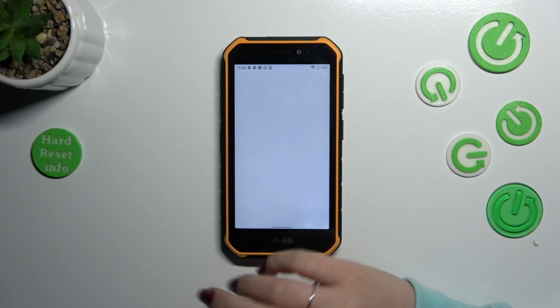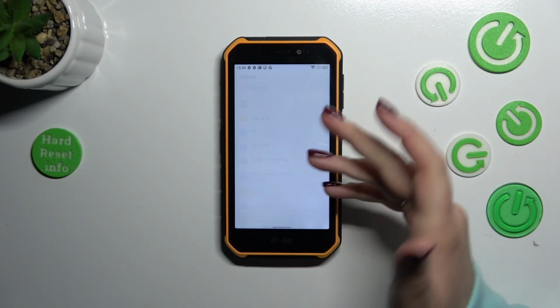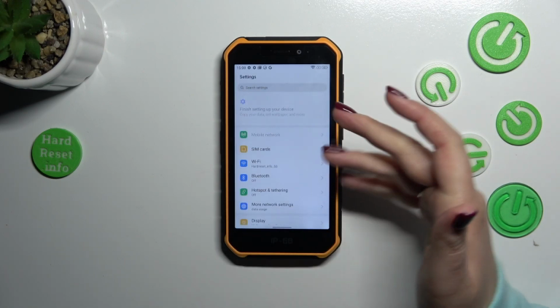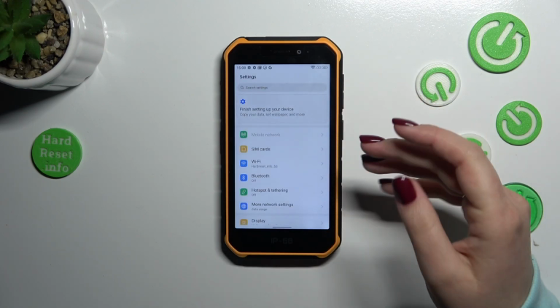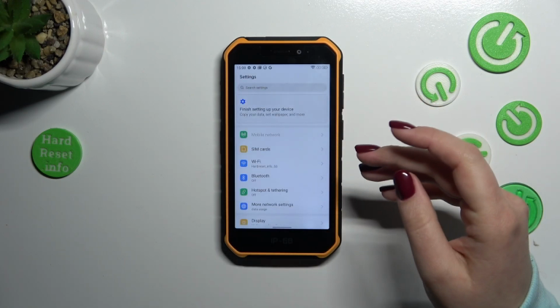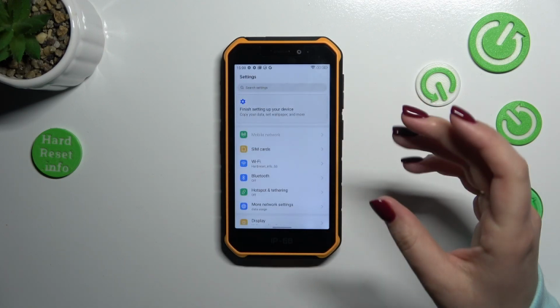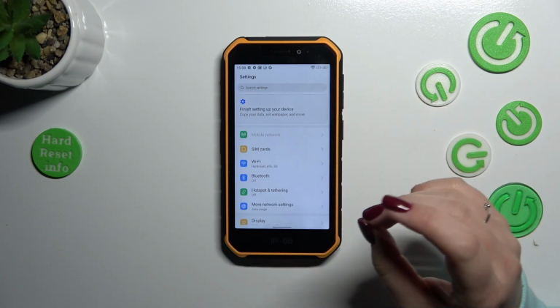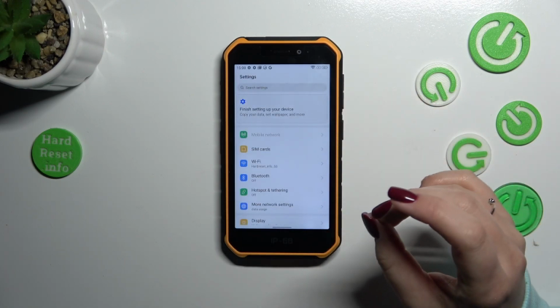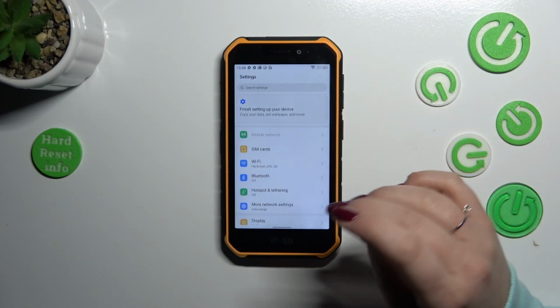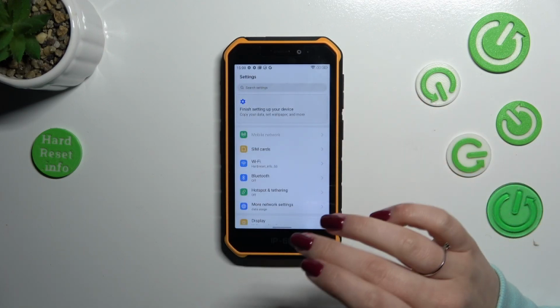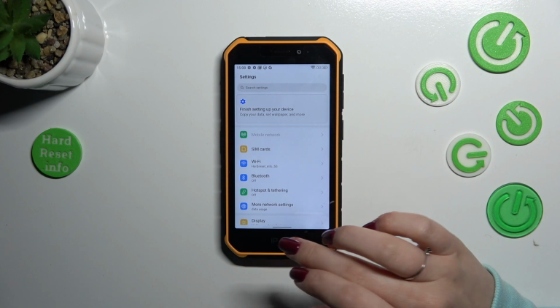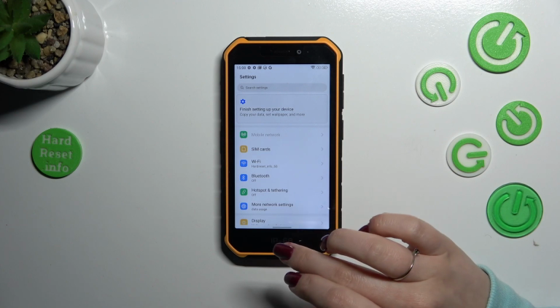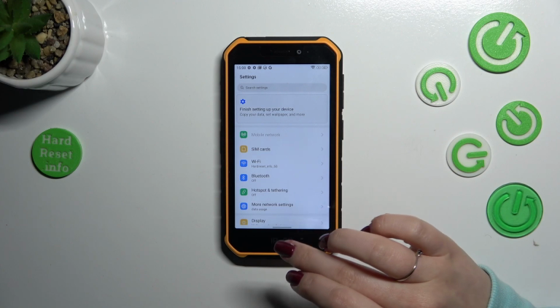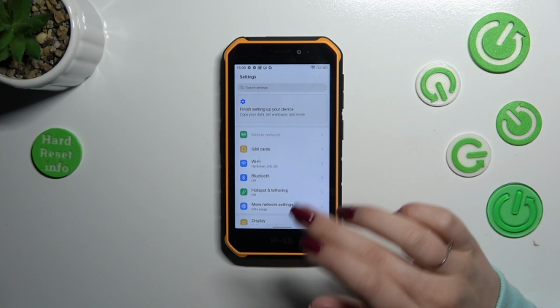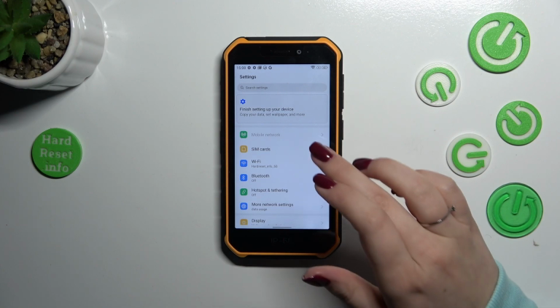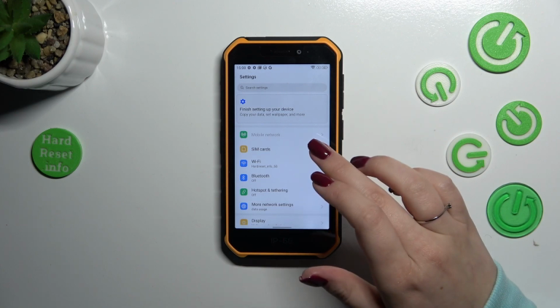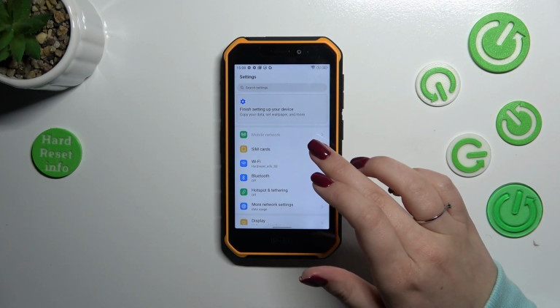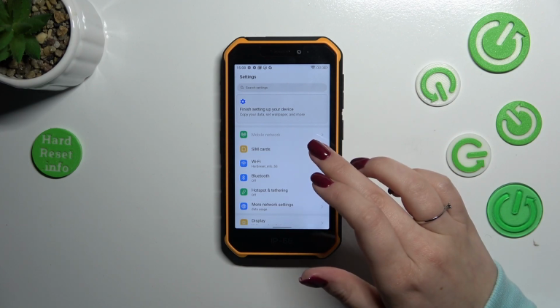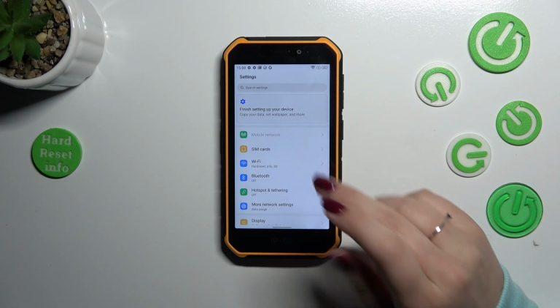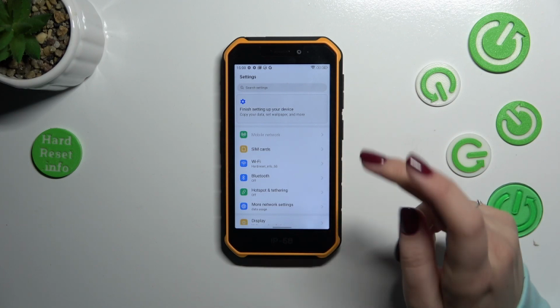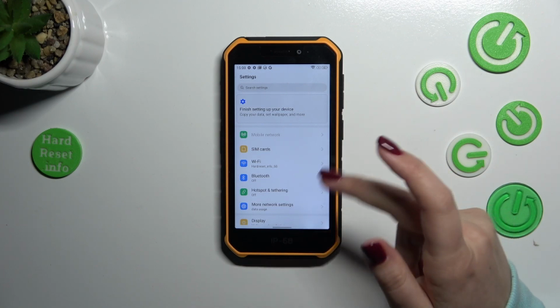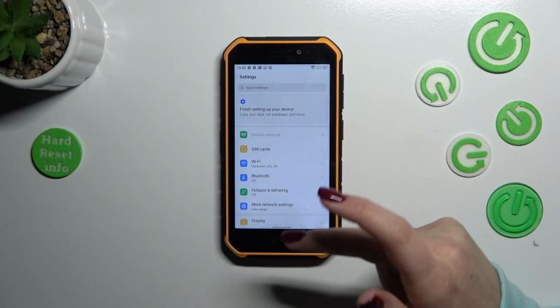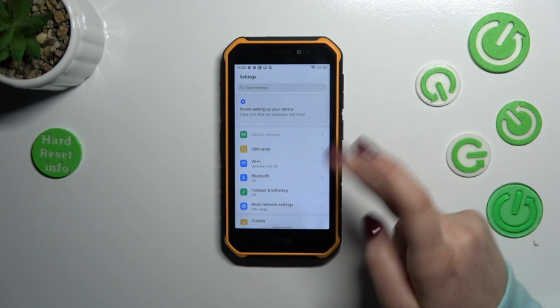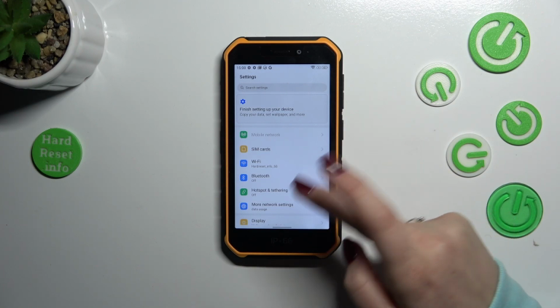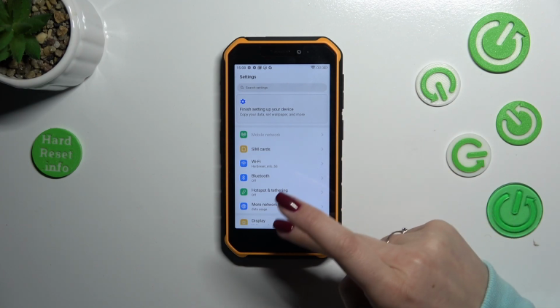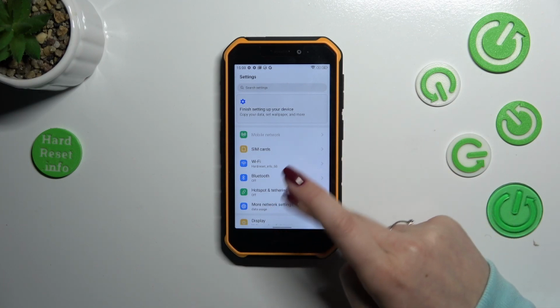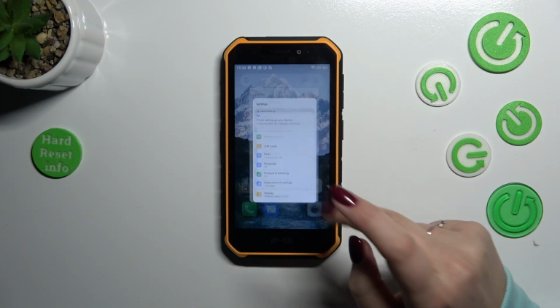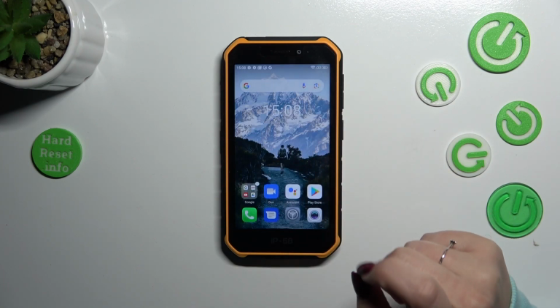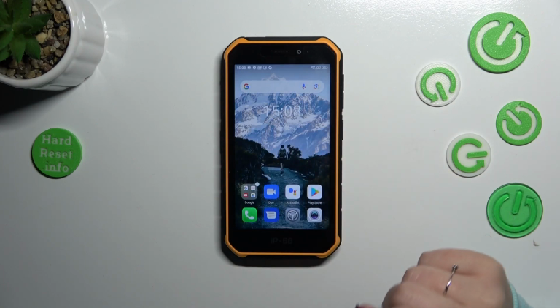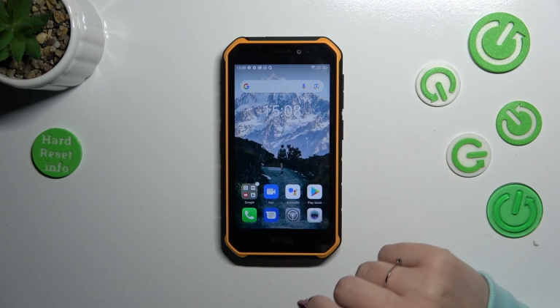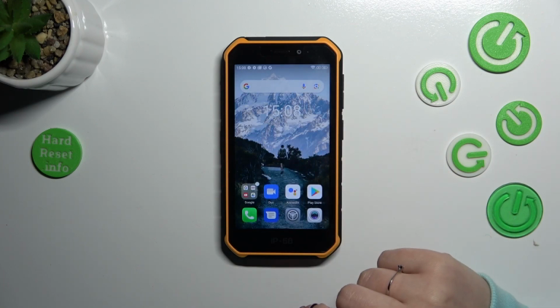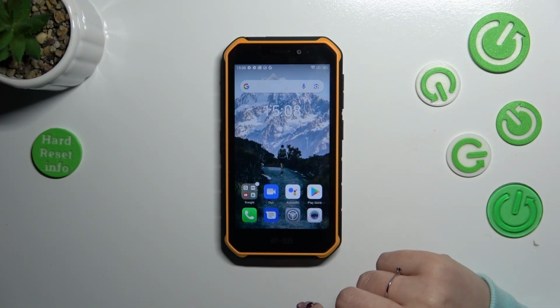If you'd like to go back directly to the home page, simply swipe your finger from the bottom to the center. It should be a short and quick motion, just like that.